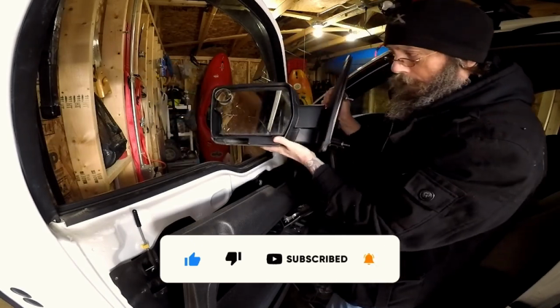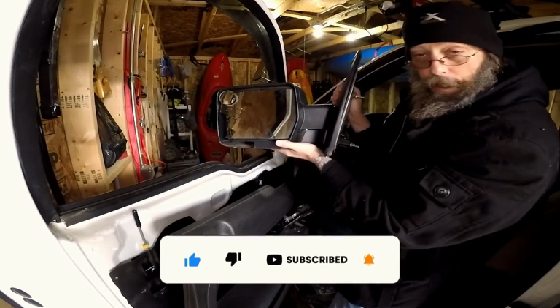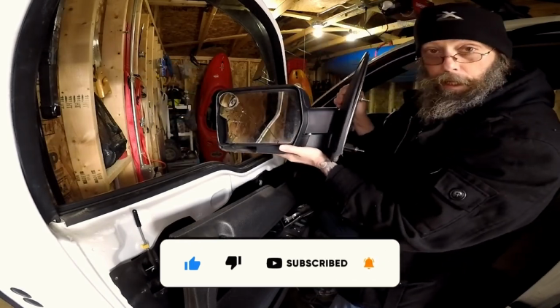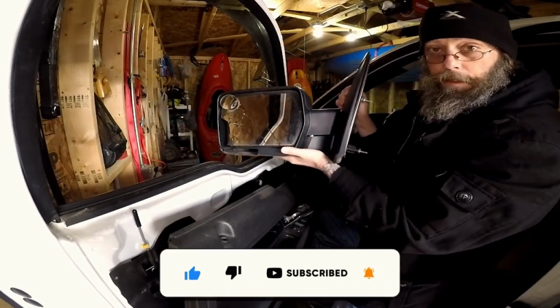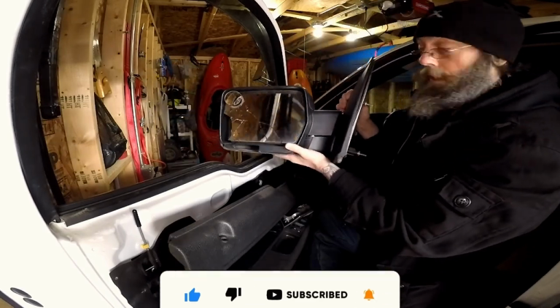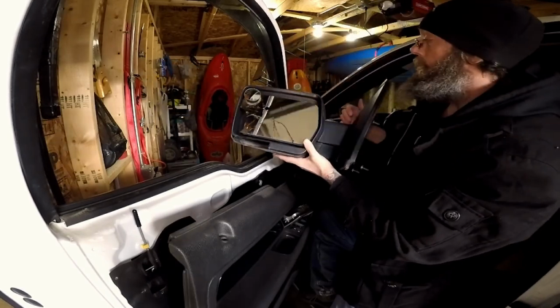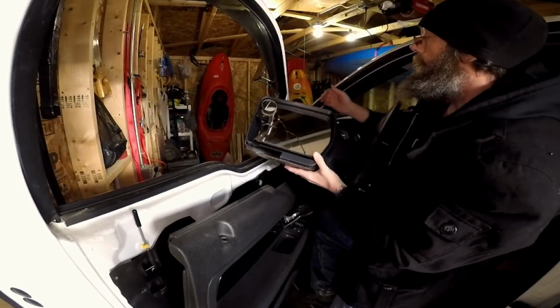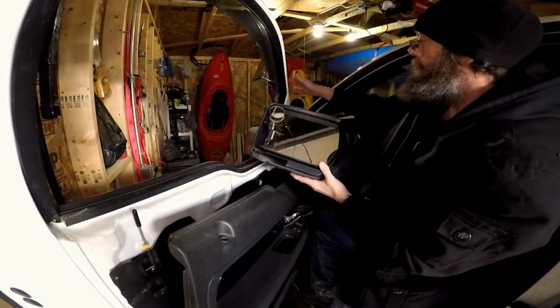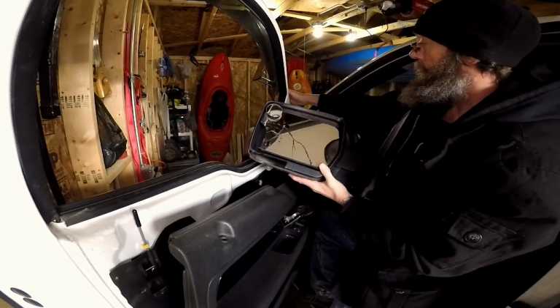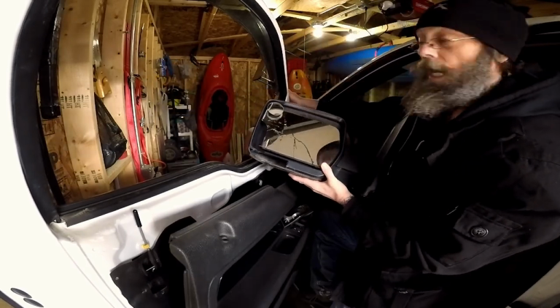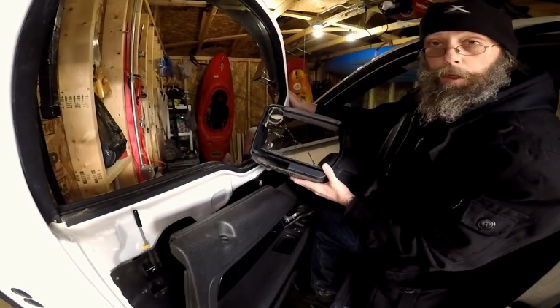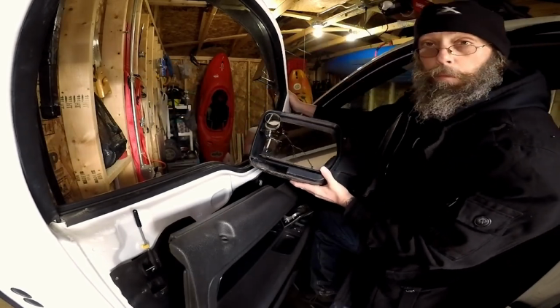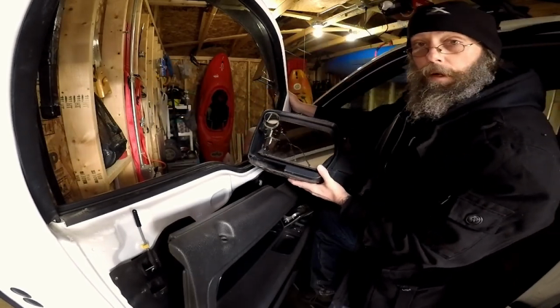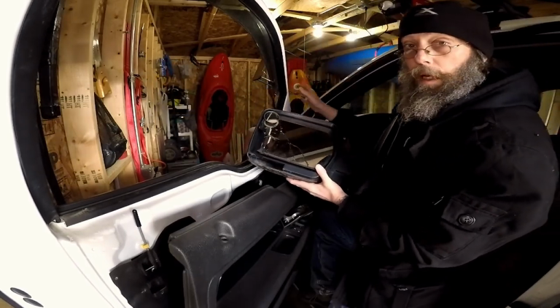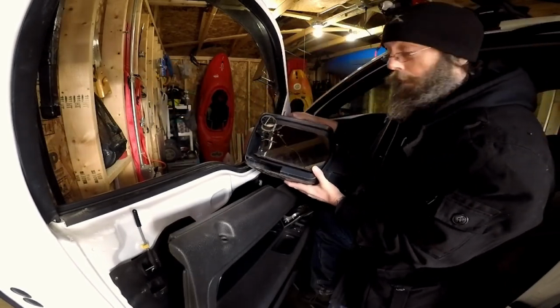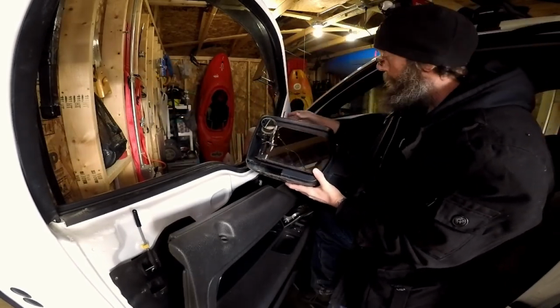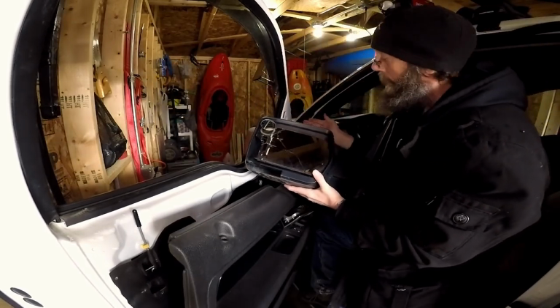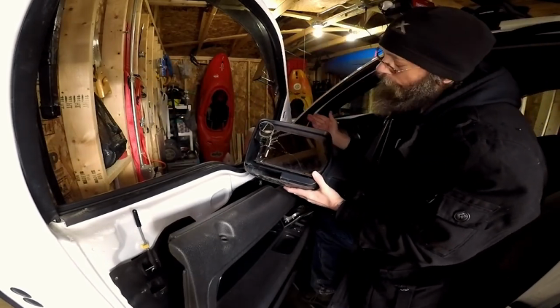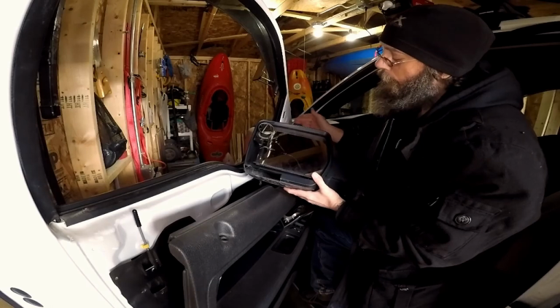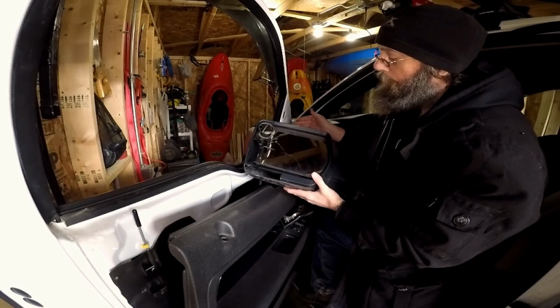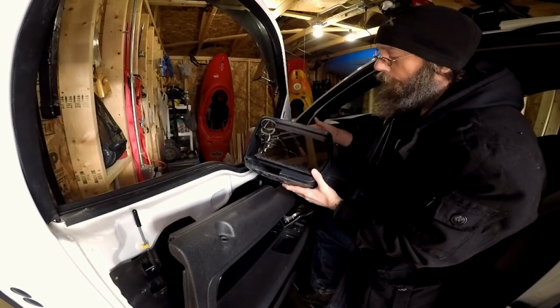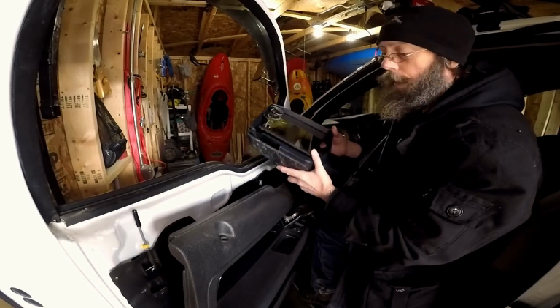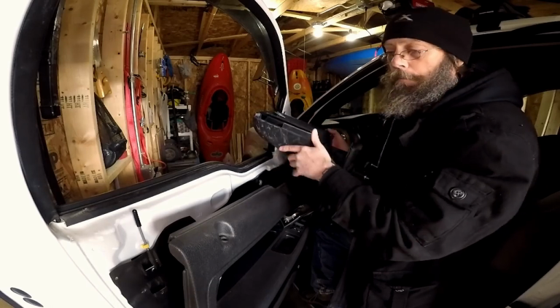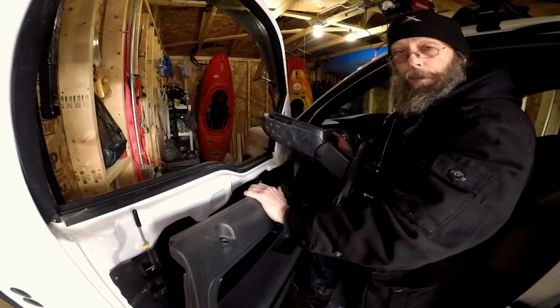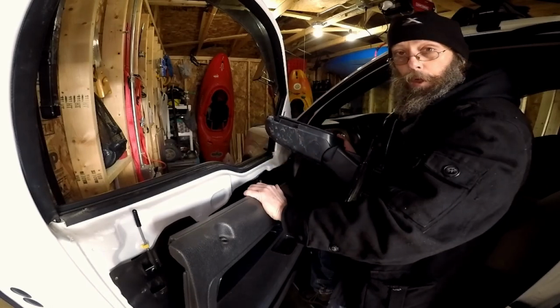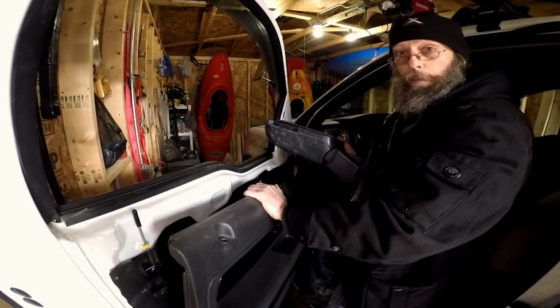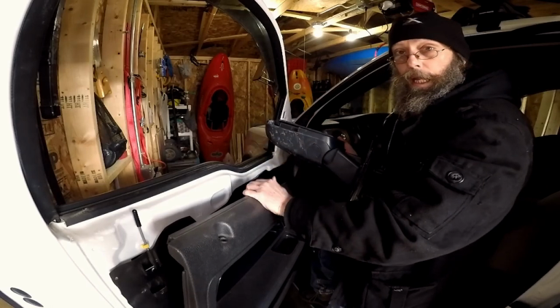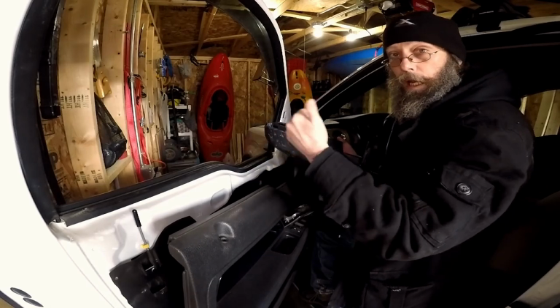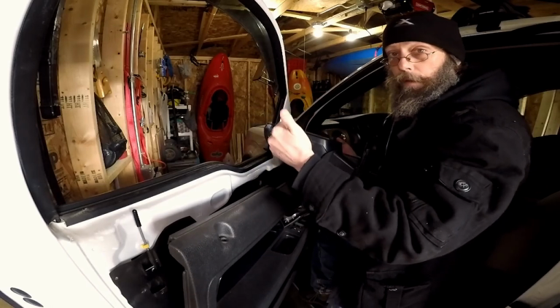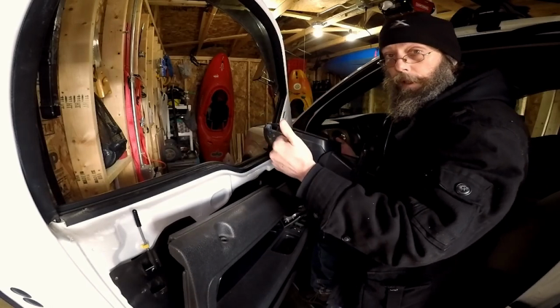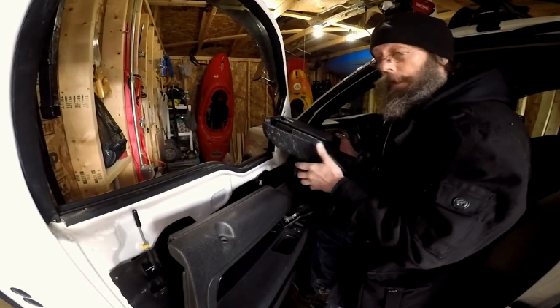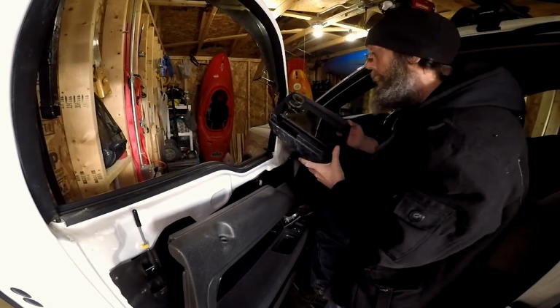Just like so. Then we'll slide the new mirror in, bolt the back on, plug it in, put the door panel on, and we're good to go.